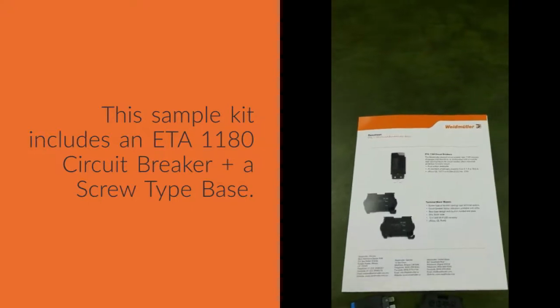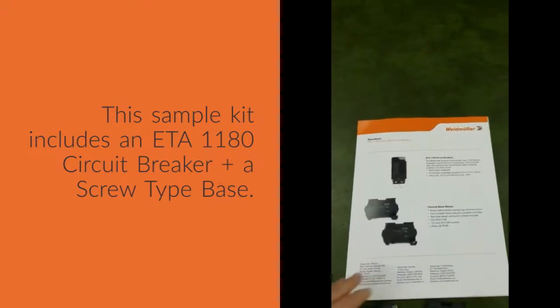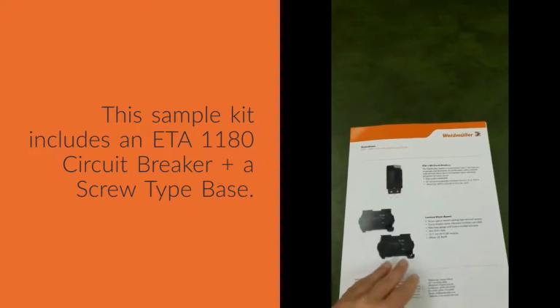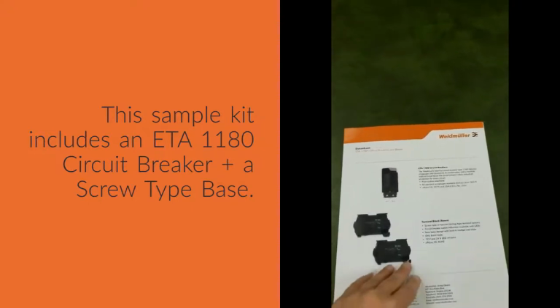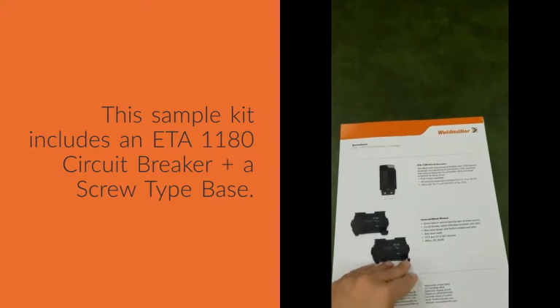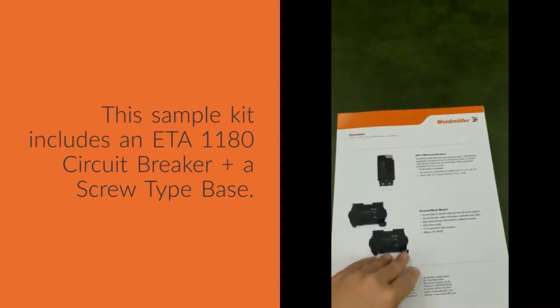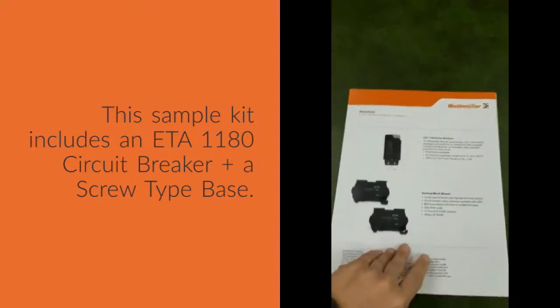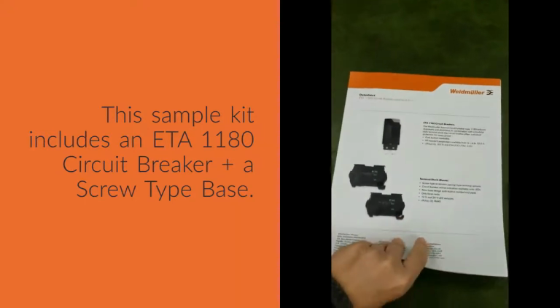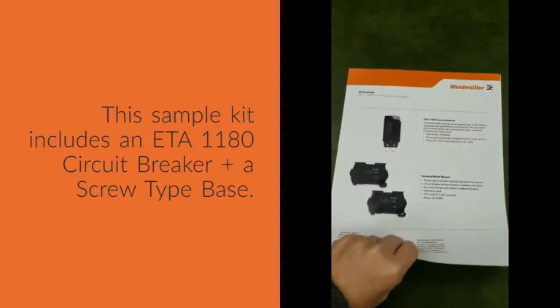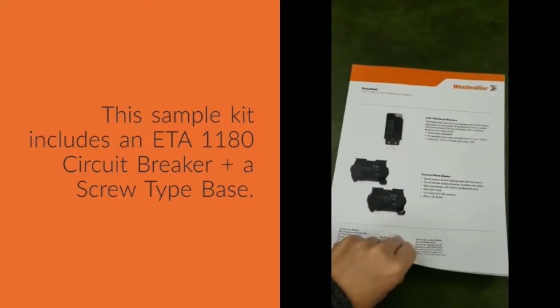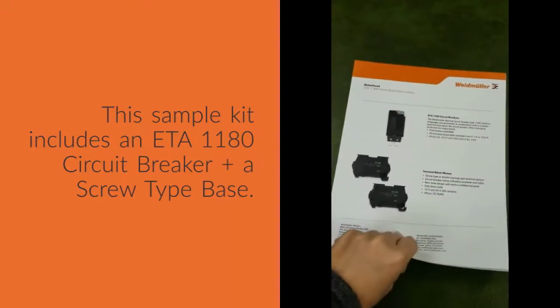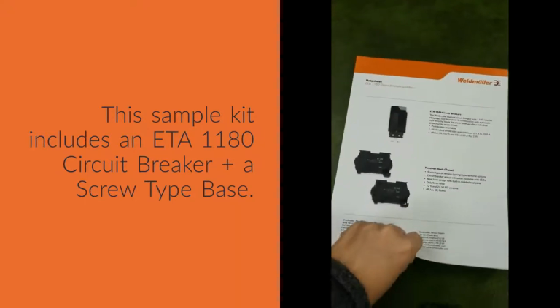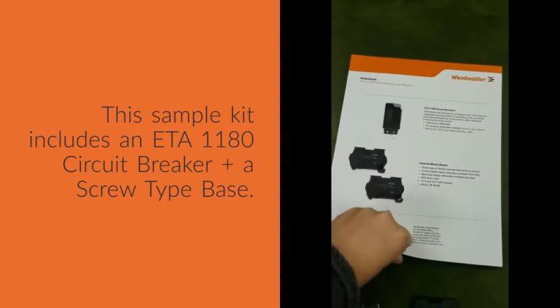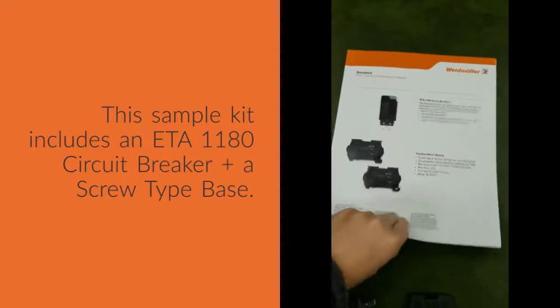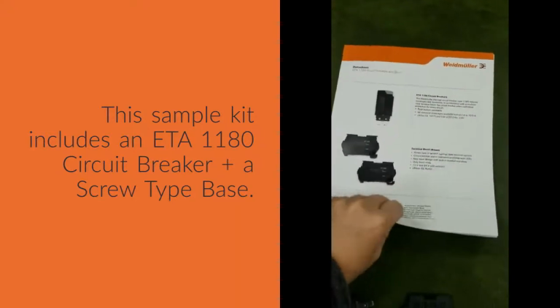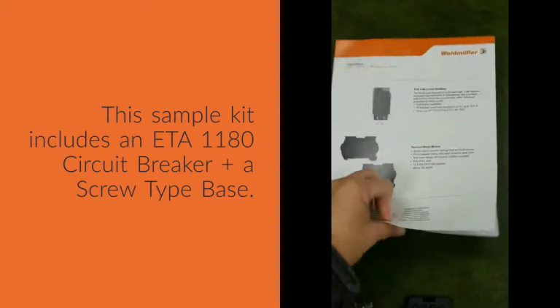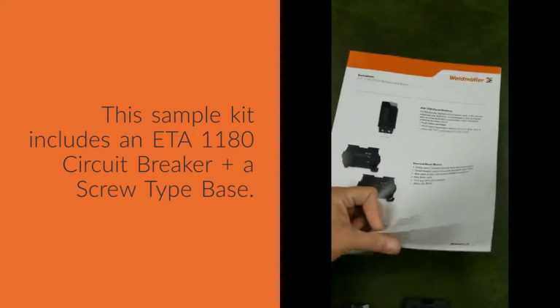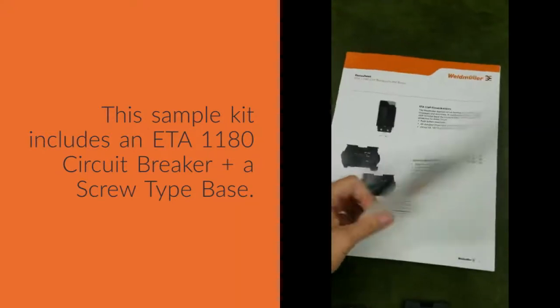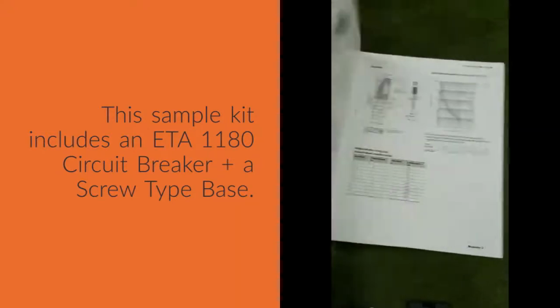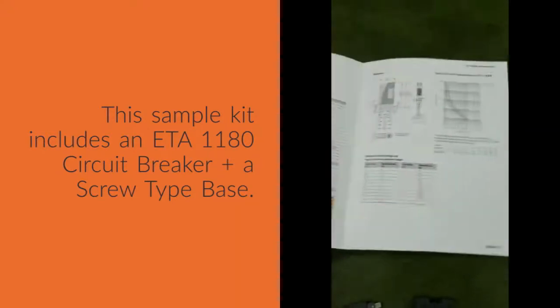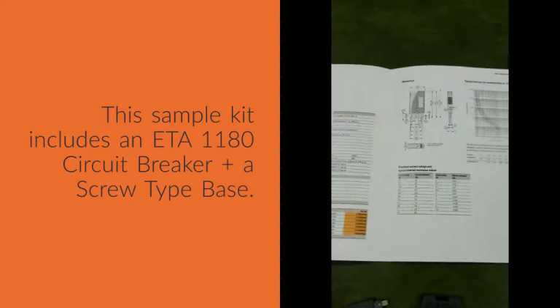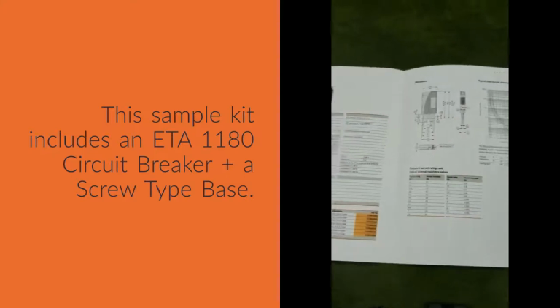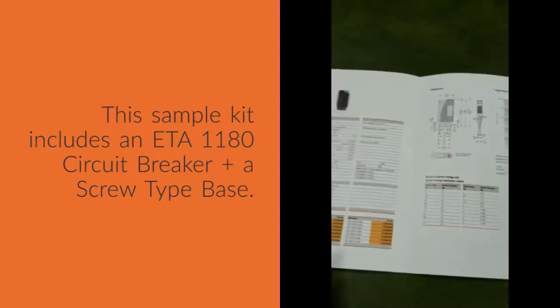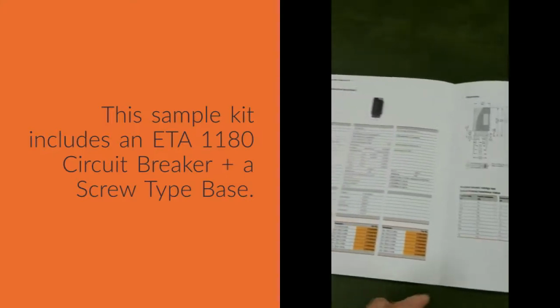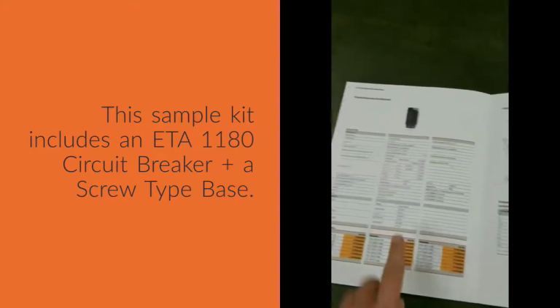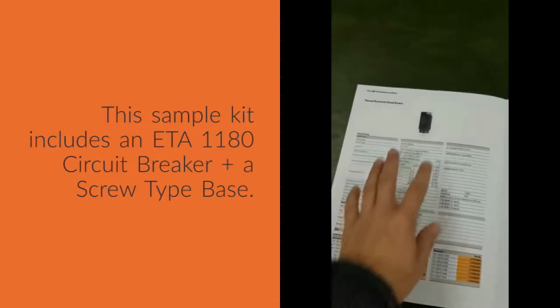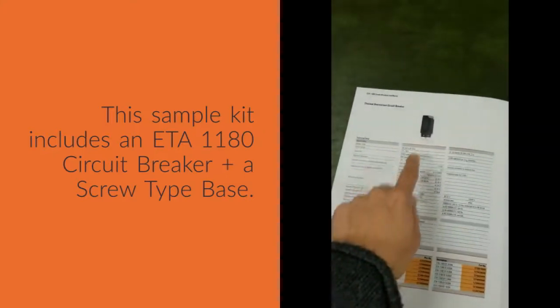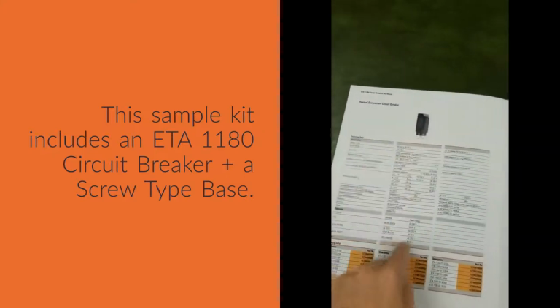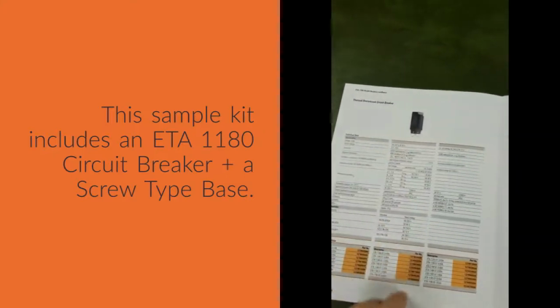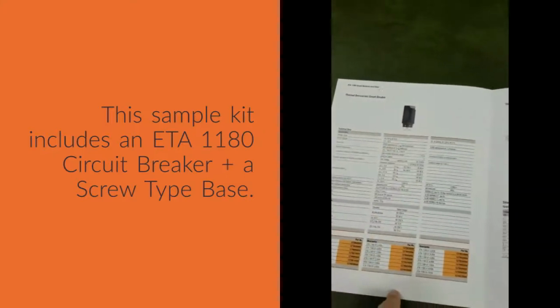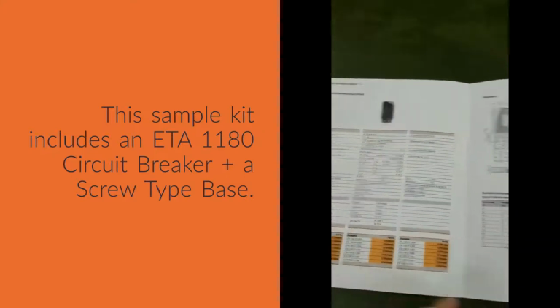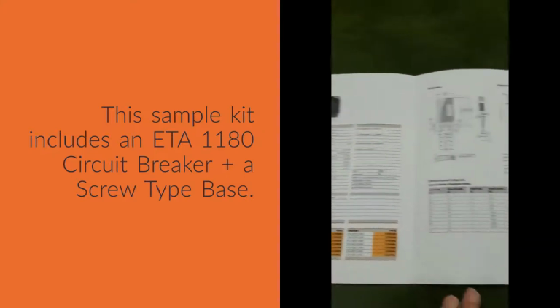With the data sheet that's included, you get the product information plus all the technical data that you'll need.